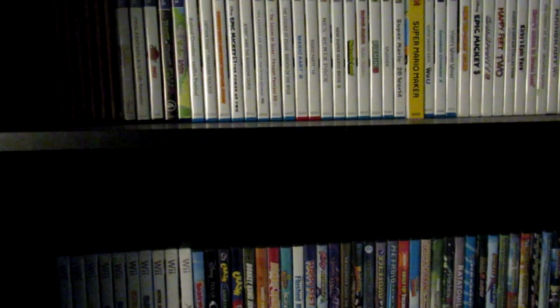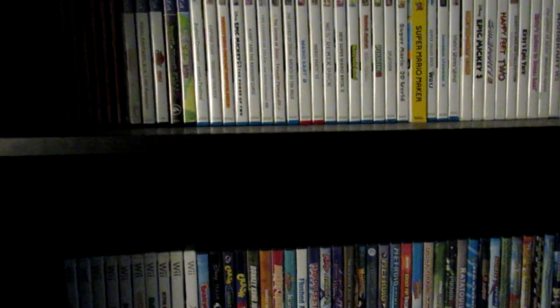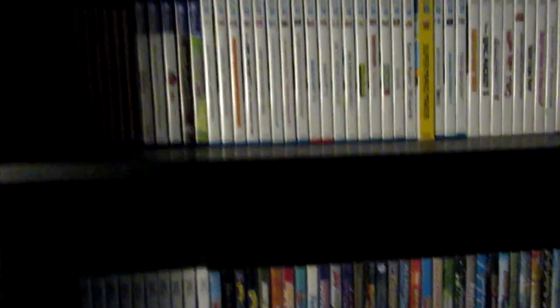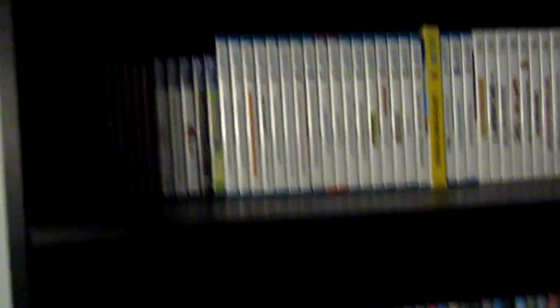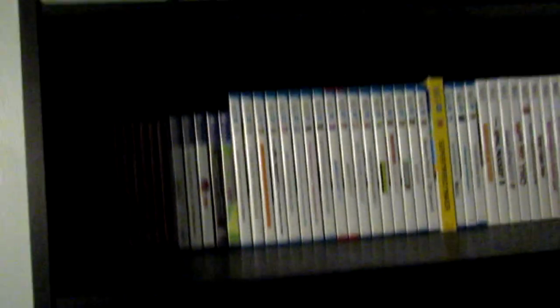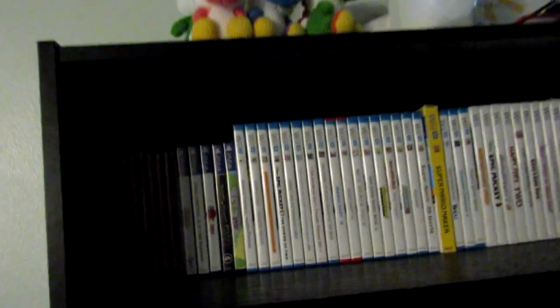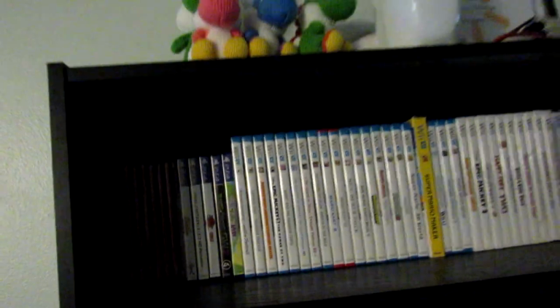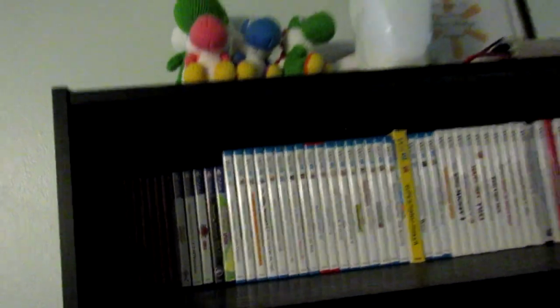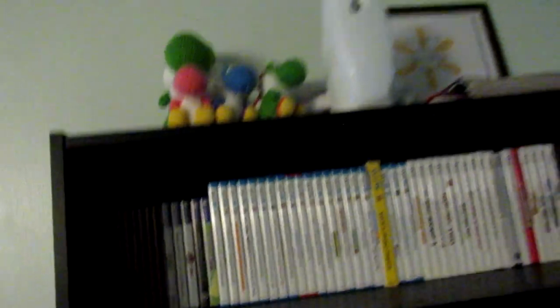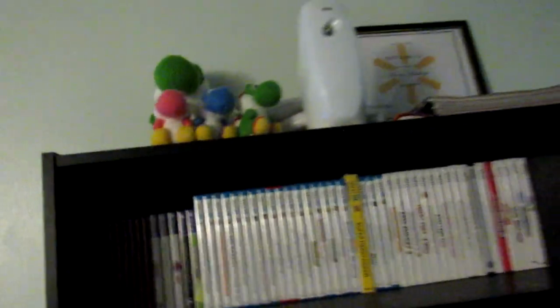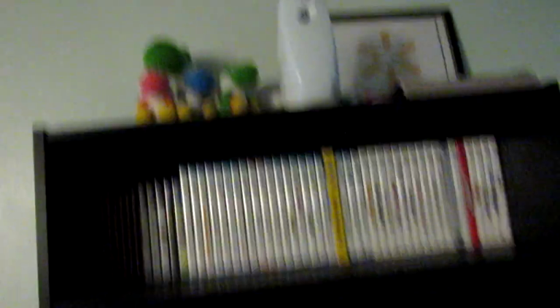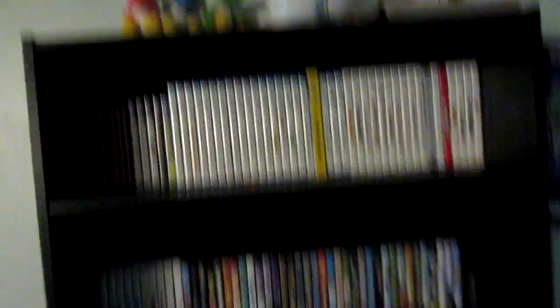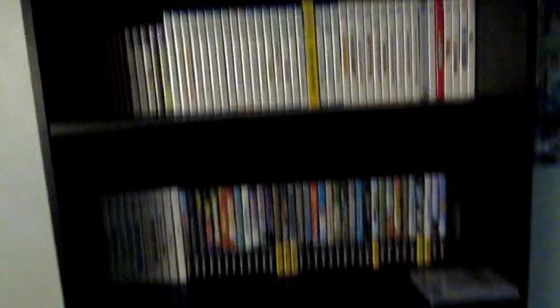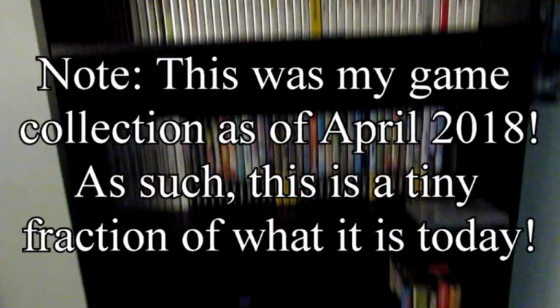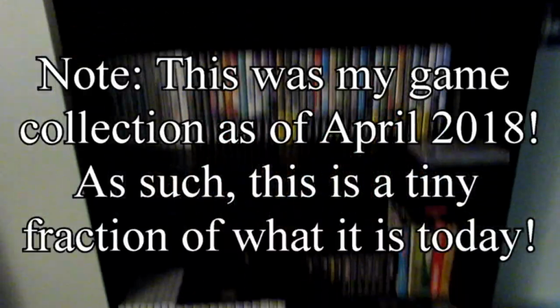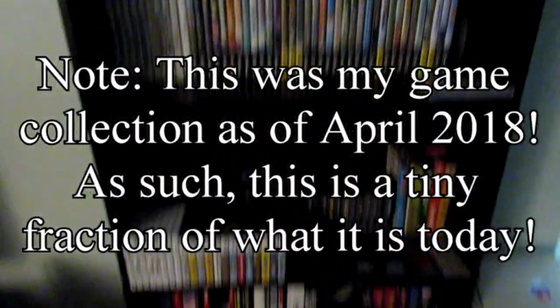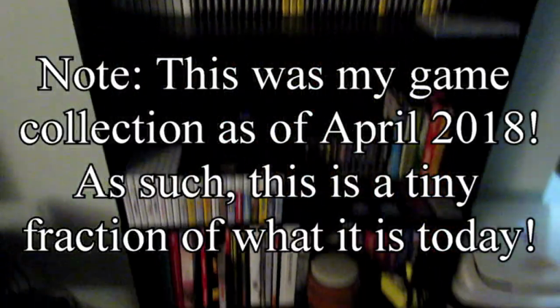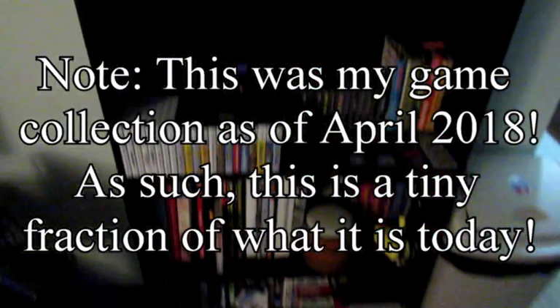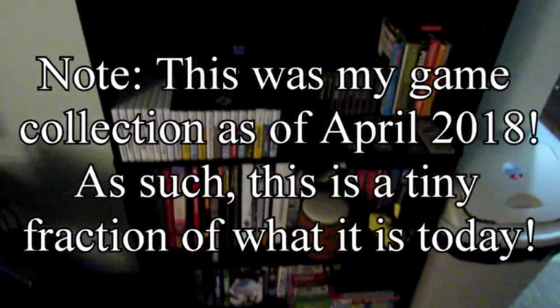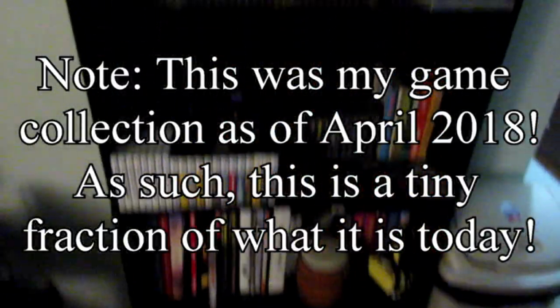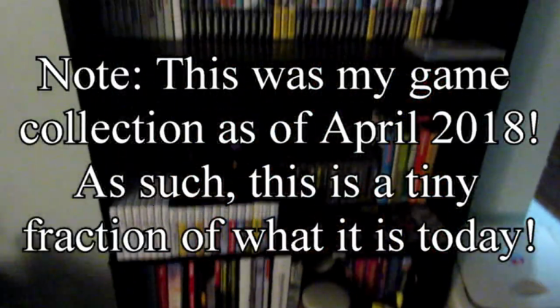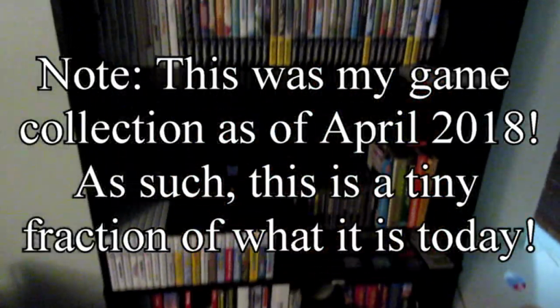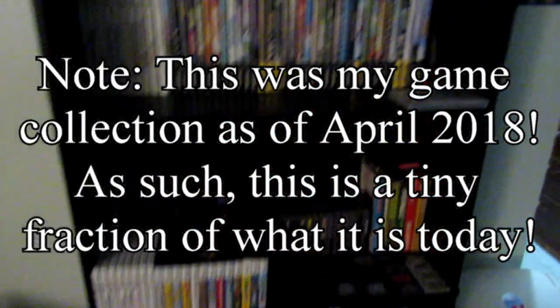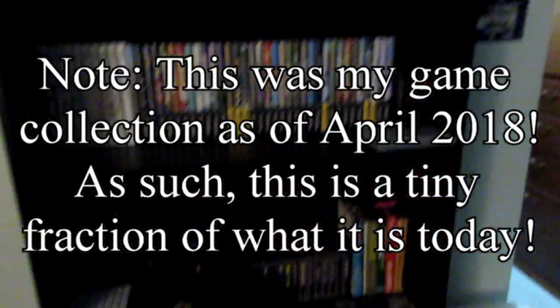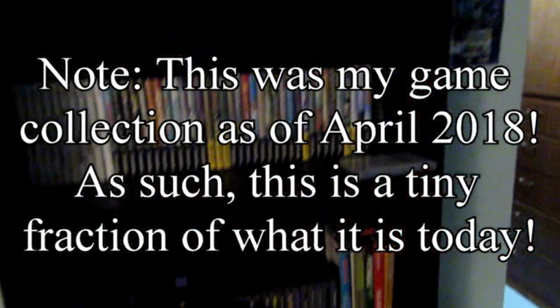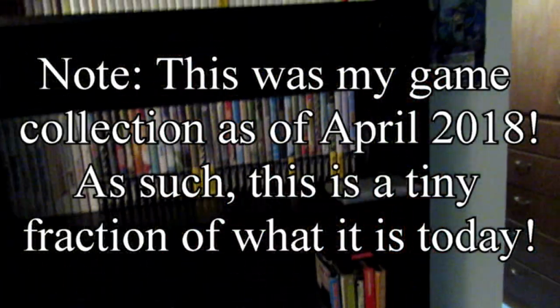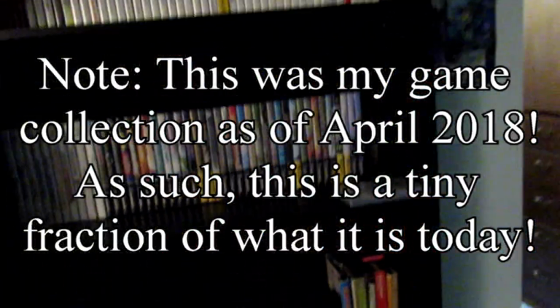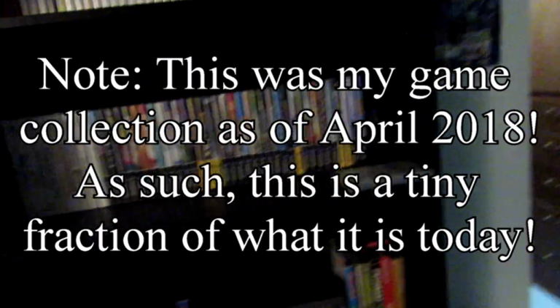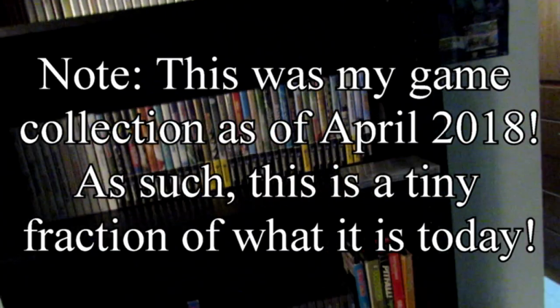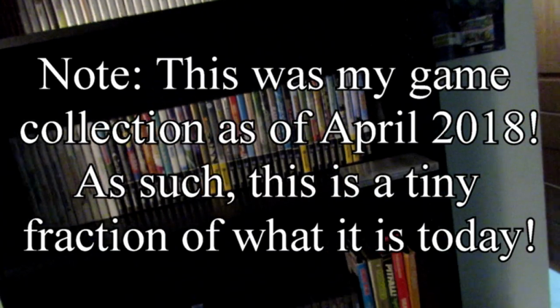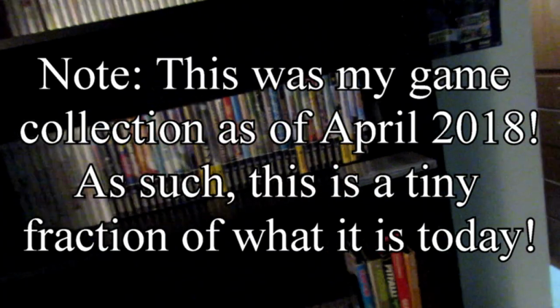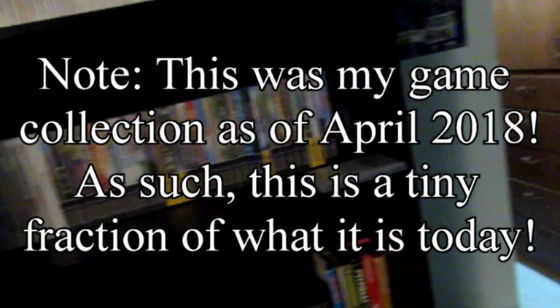Hey guys, MulticlassGamer here, and this is my video game collection. Well, most of it. I'll show you some others here in a moment.